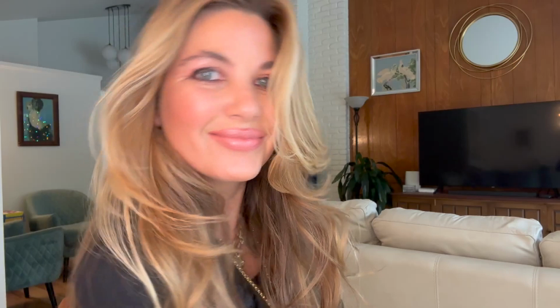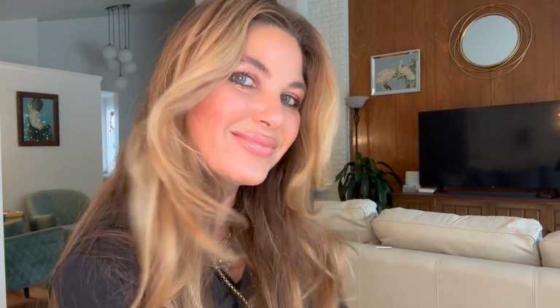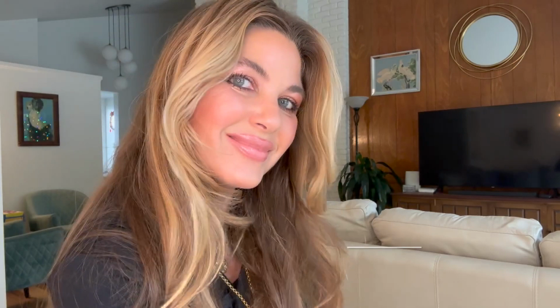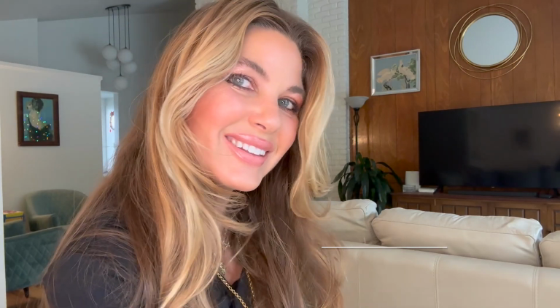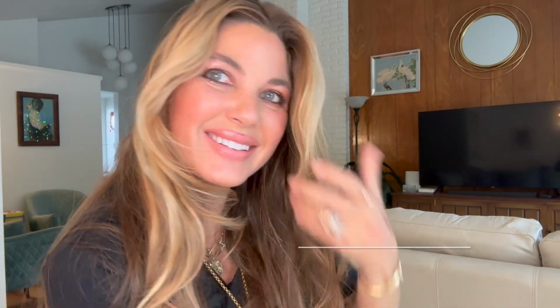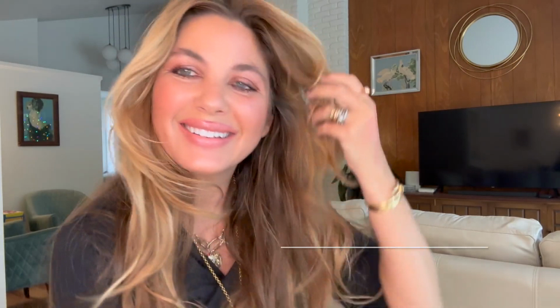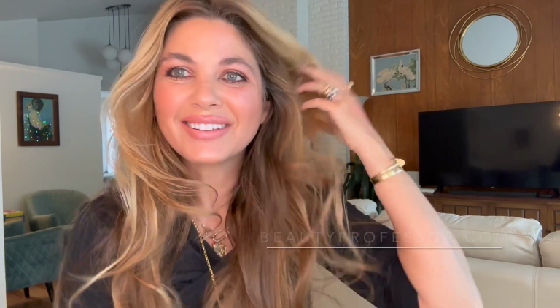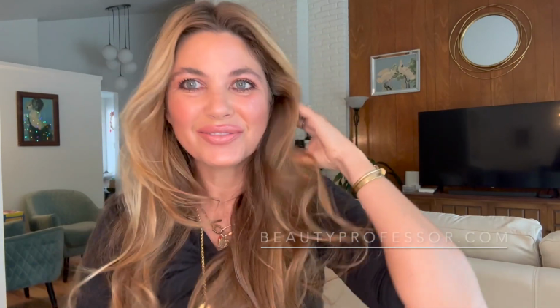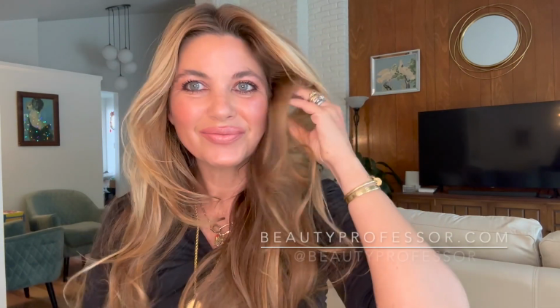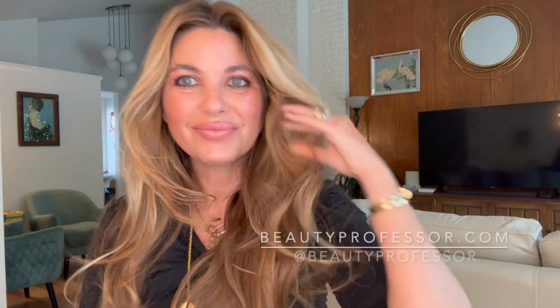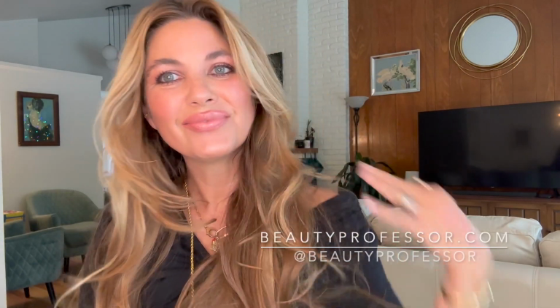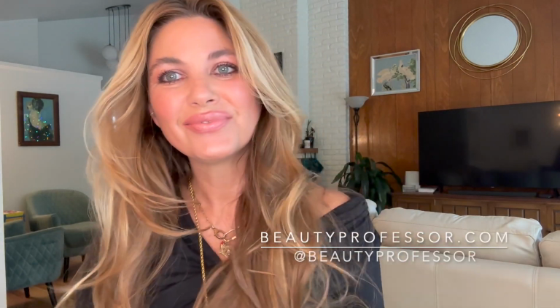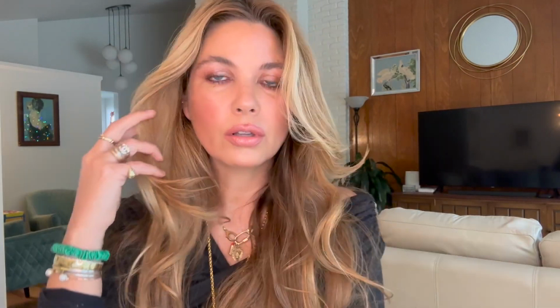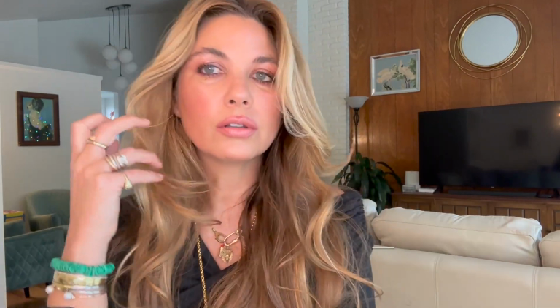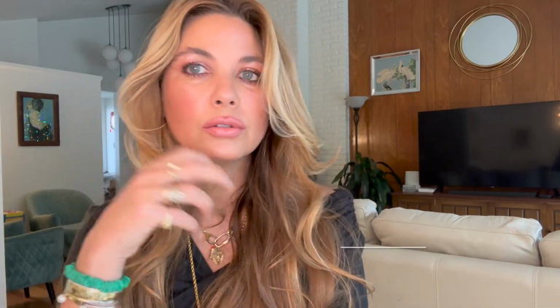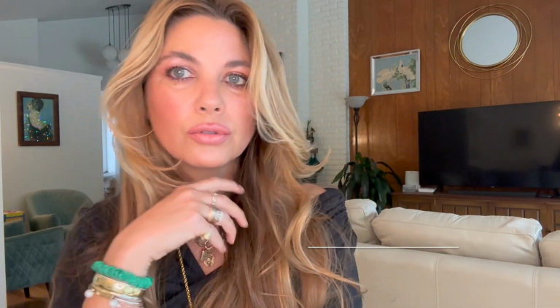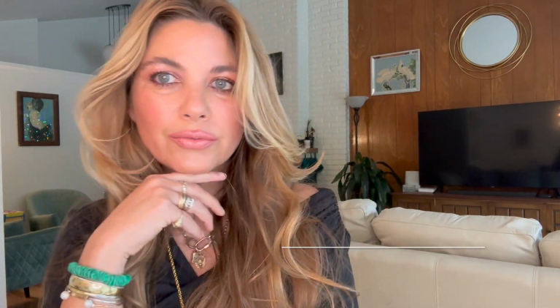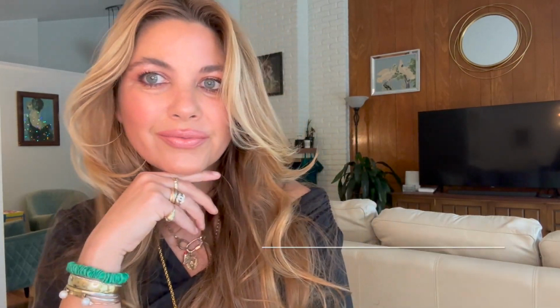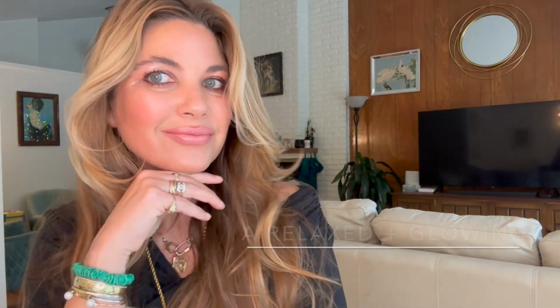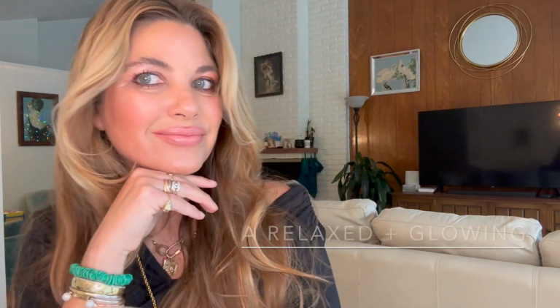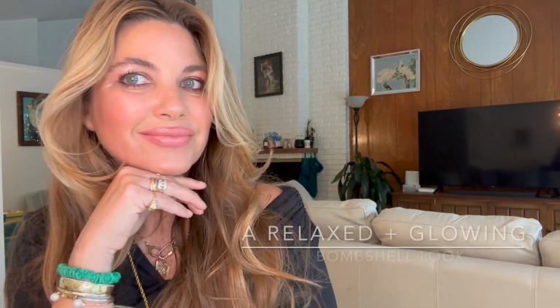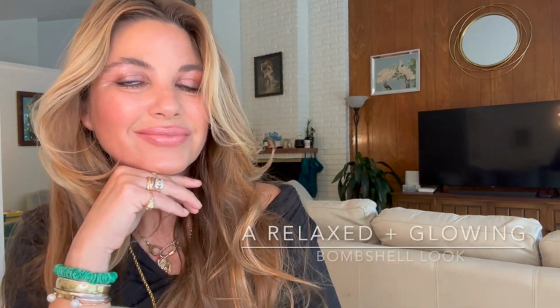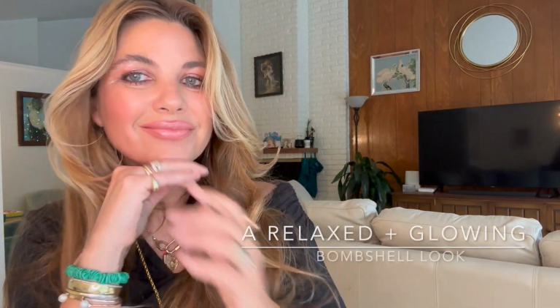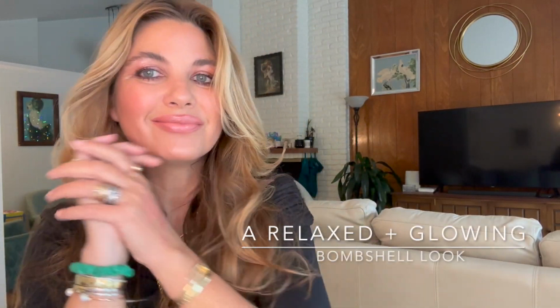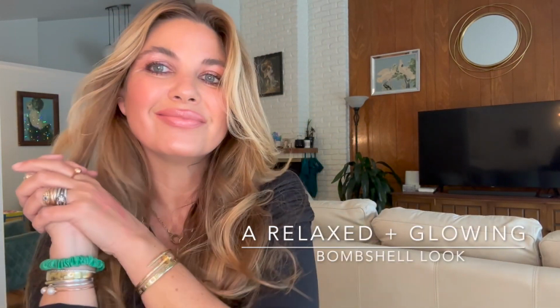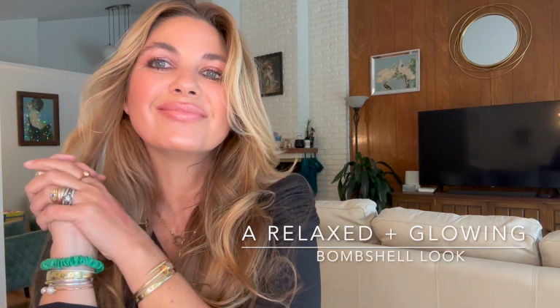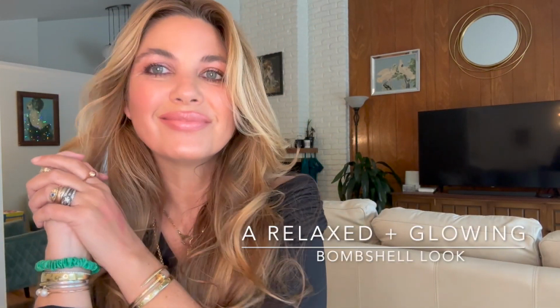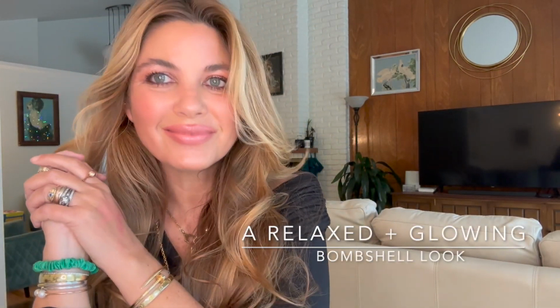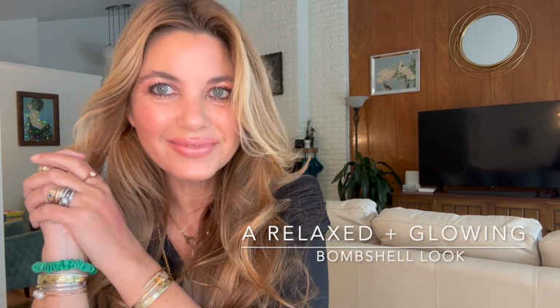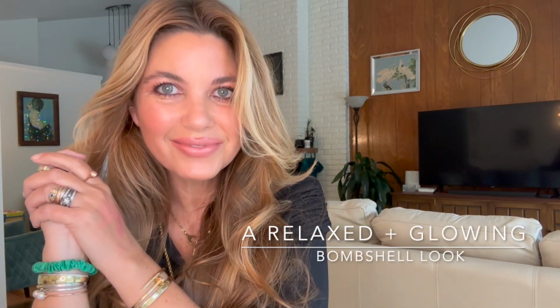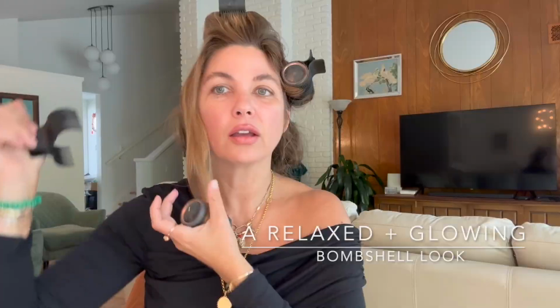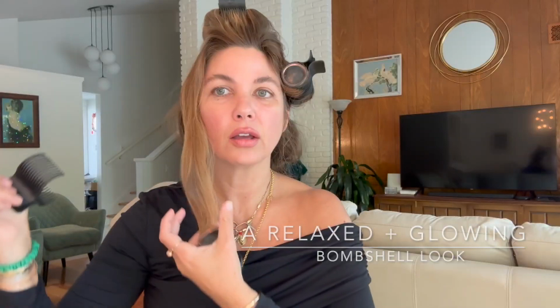I'm The Beauty Professor. Welcome back to my channel. Today I'm sharing a relaxed glowing bombshell look.